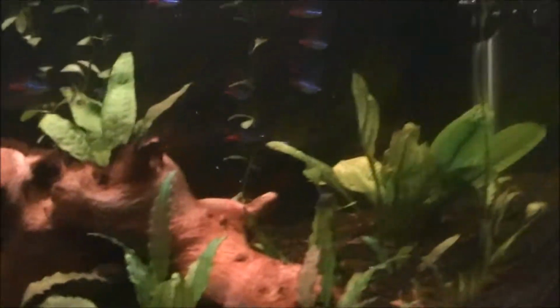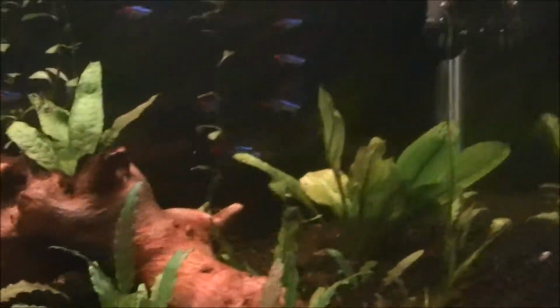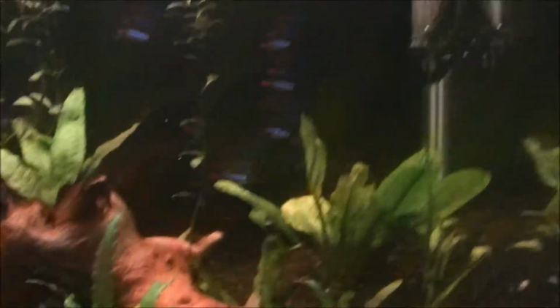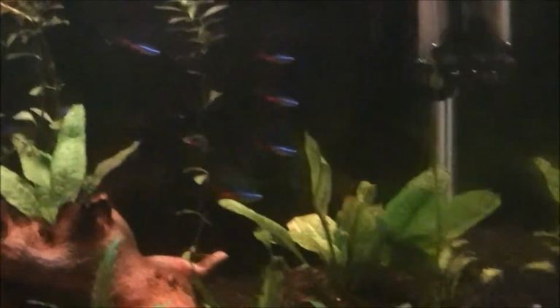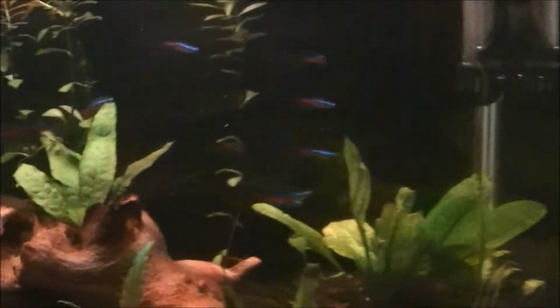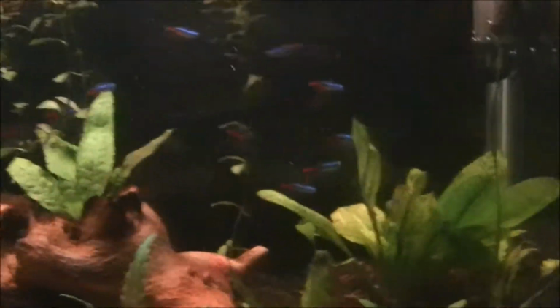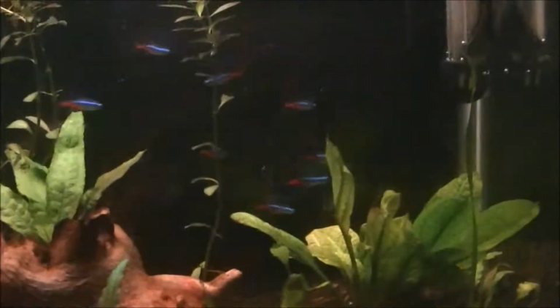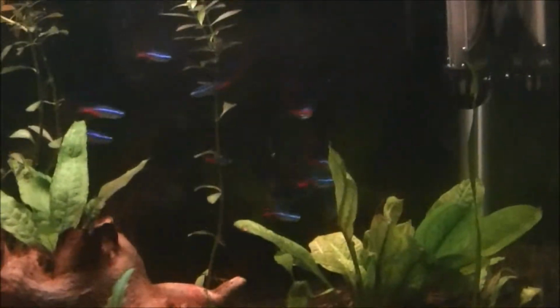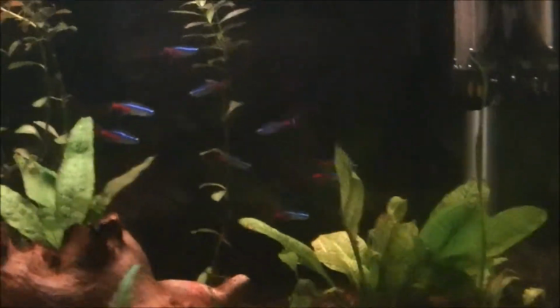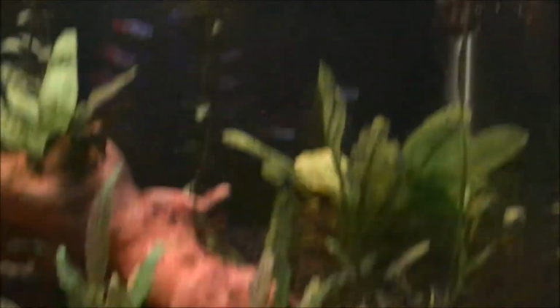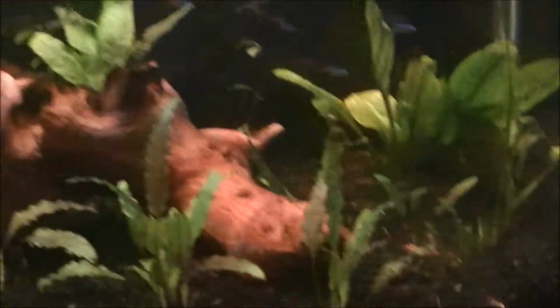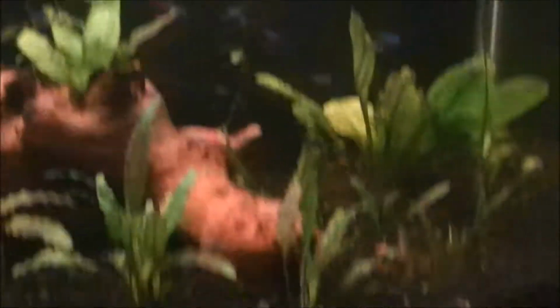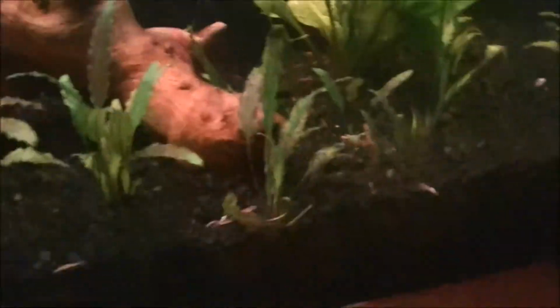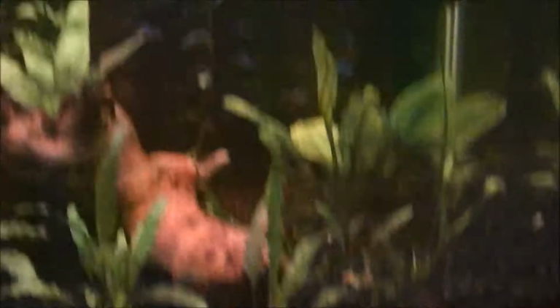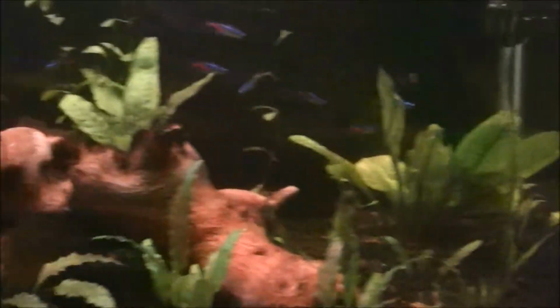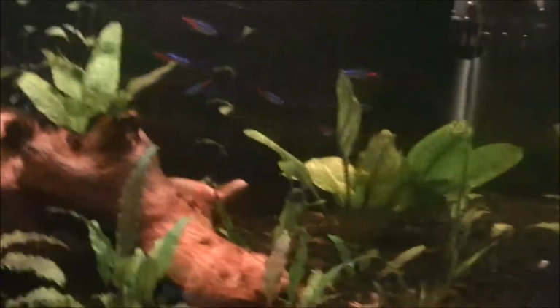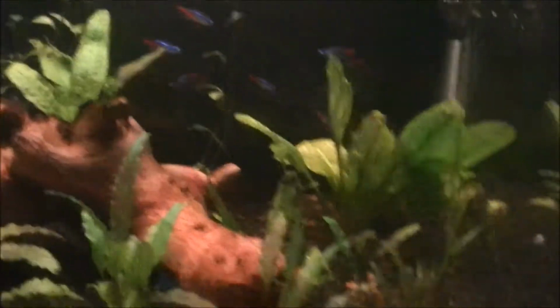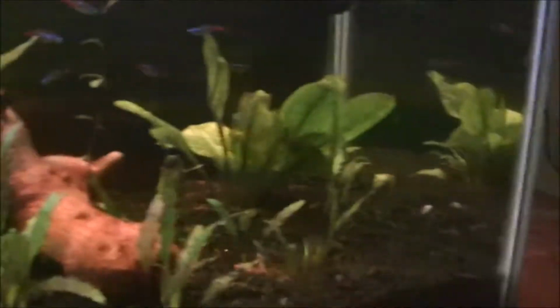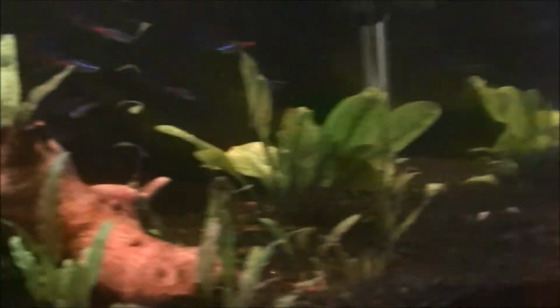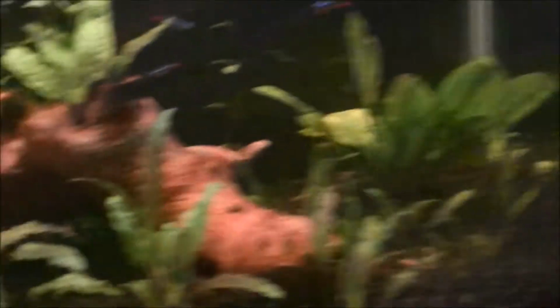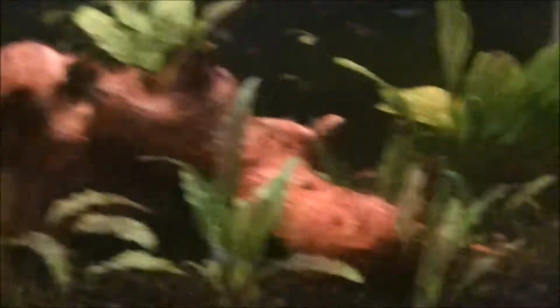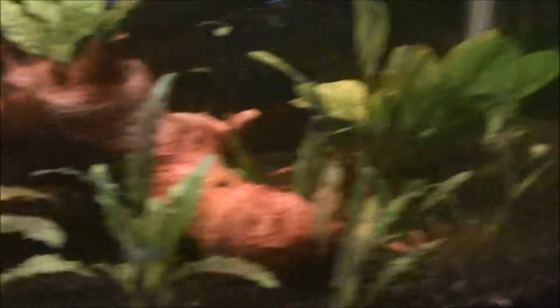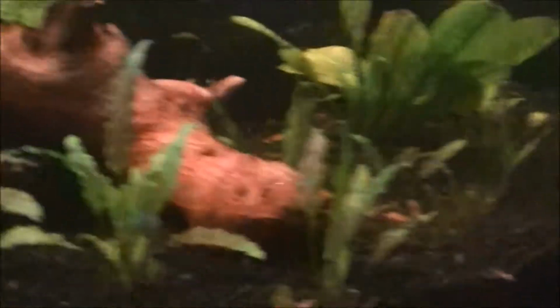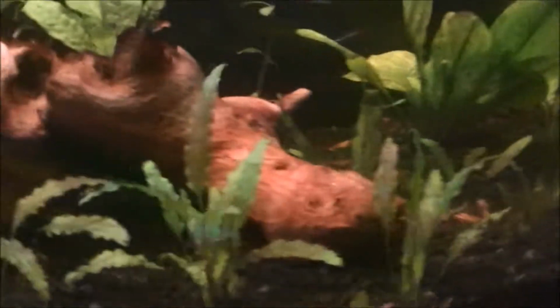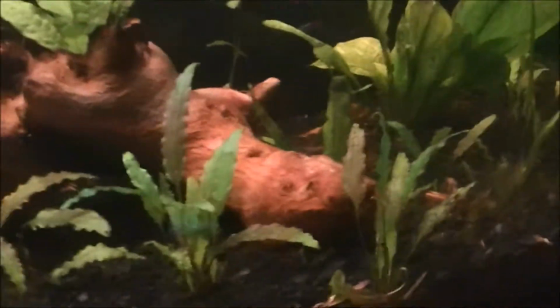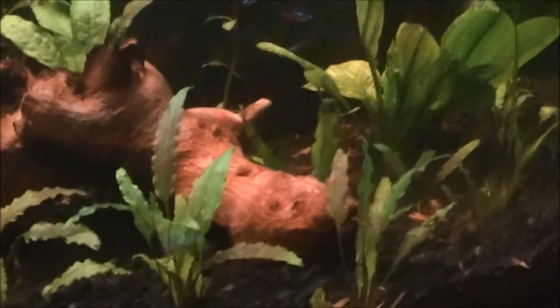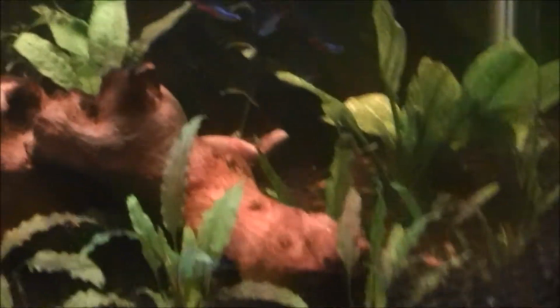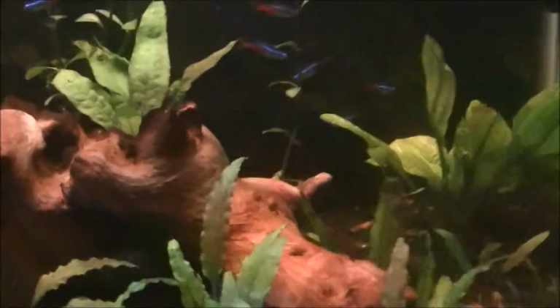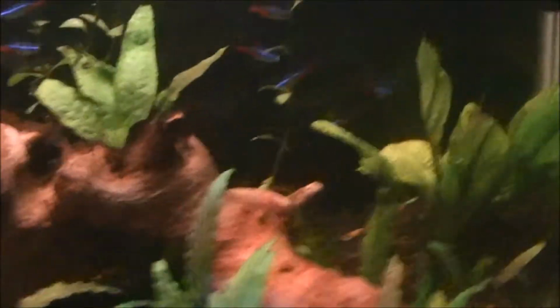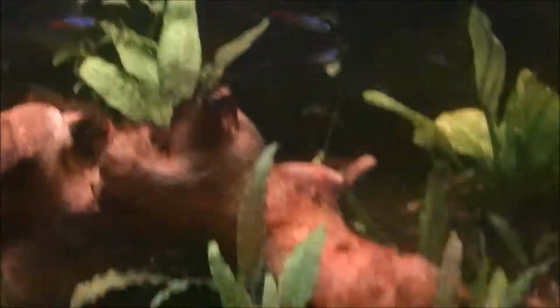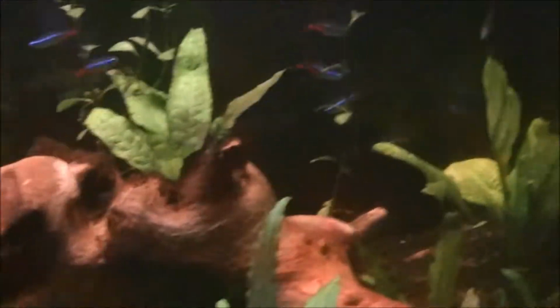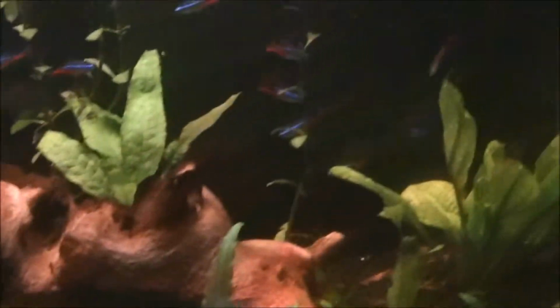They're great community fish. They'll go good with about any fish that's not aggressive, or any fish that can't fit them in their mouth.